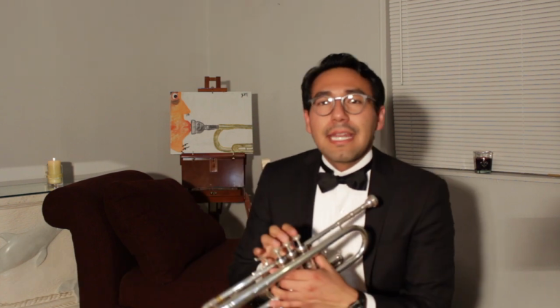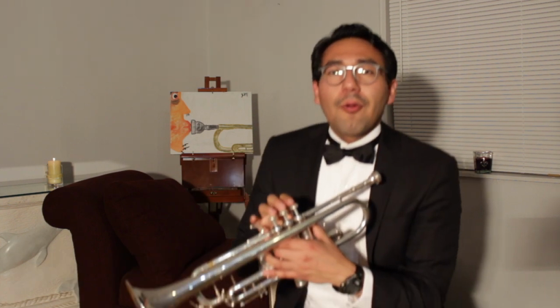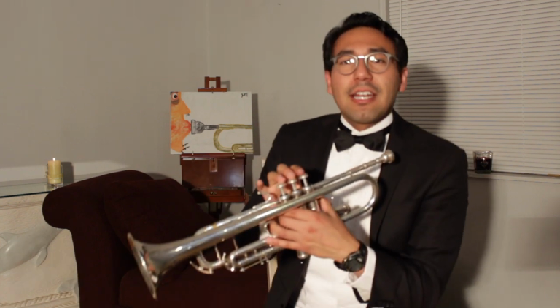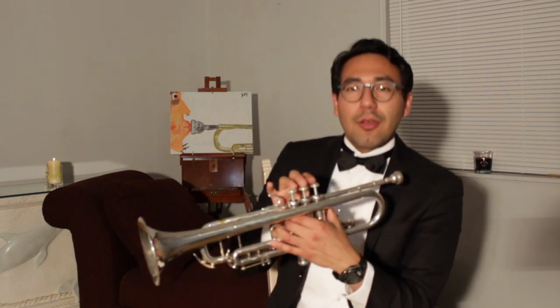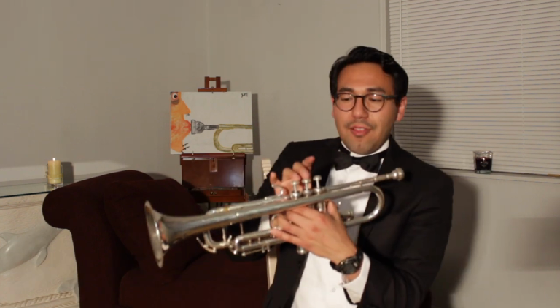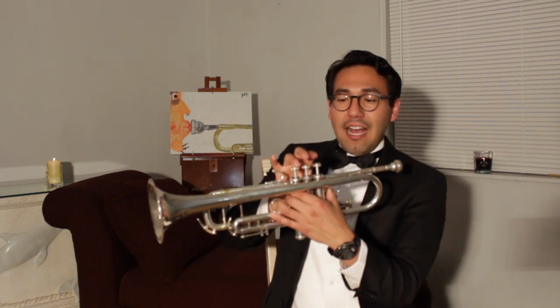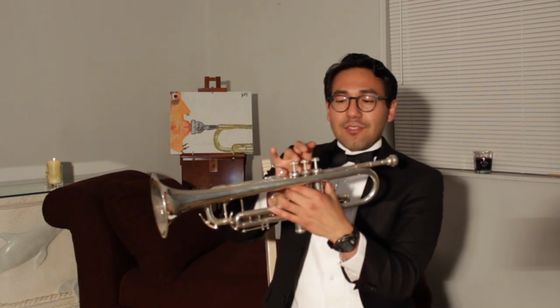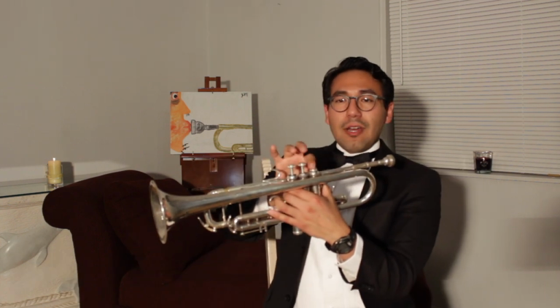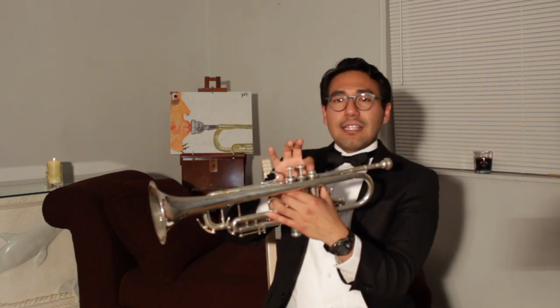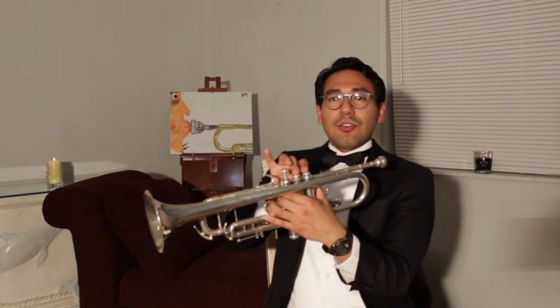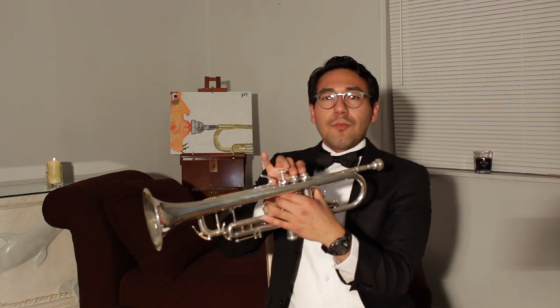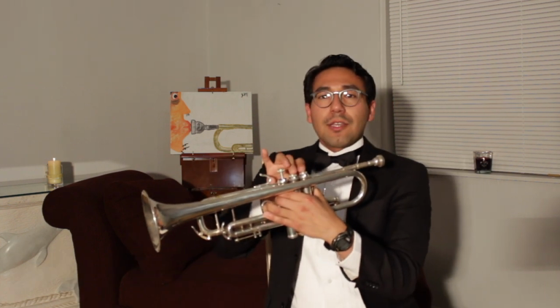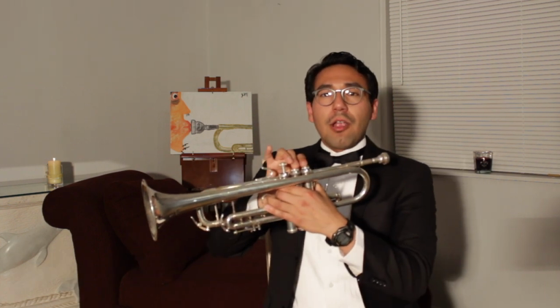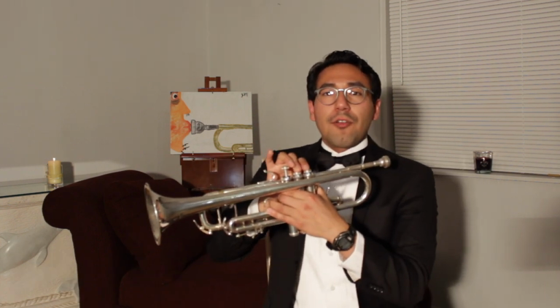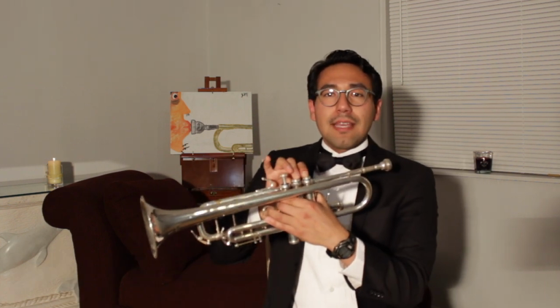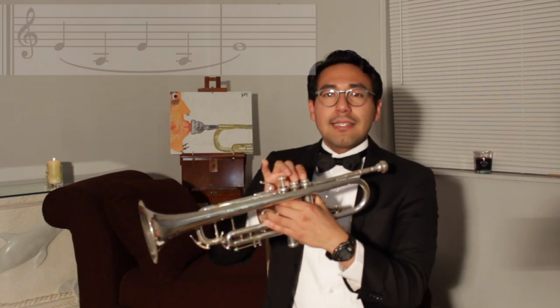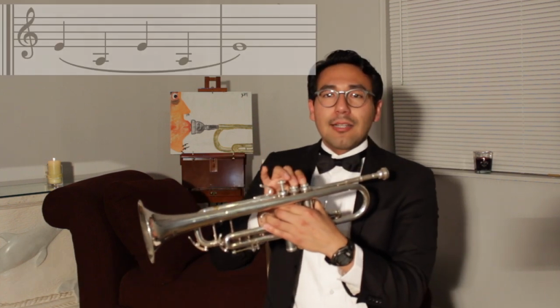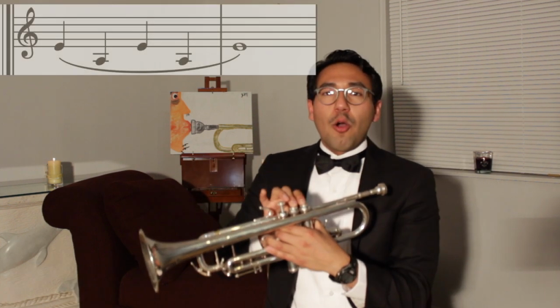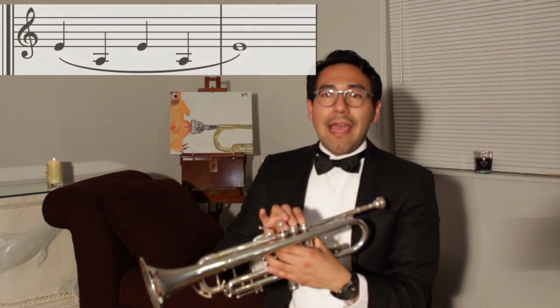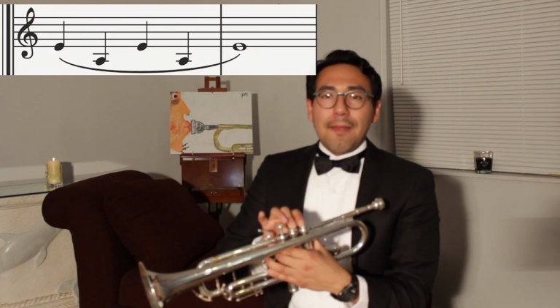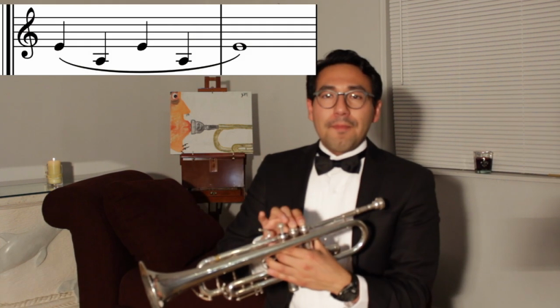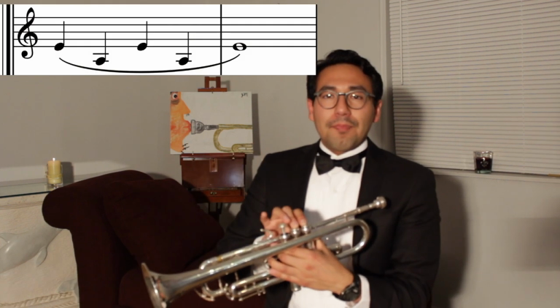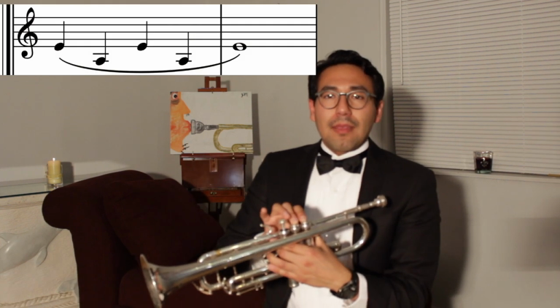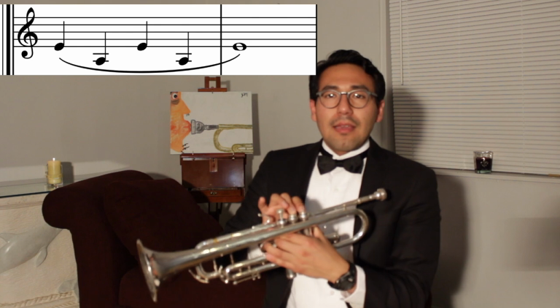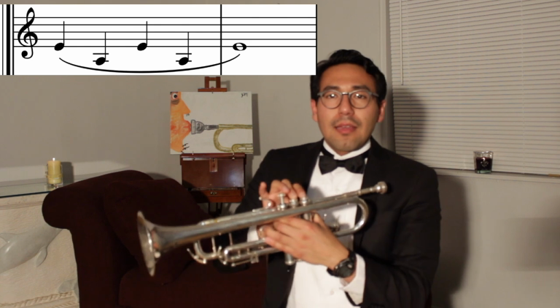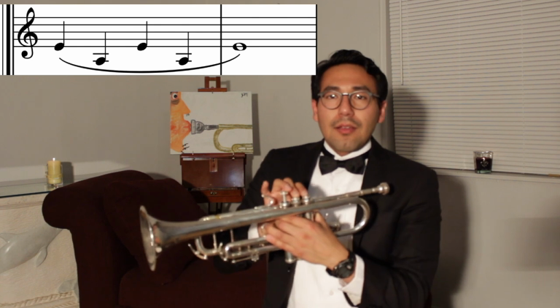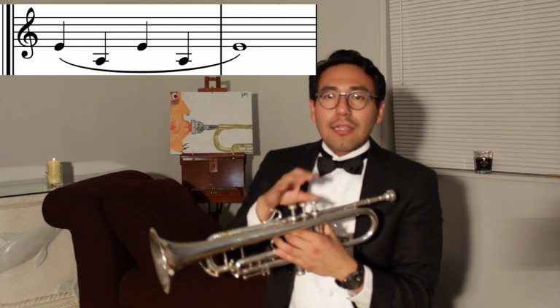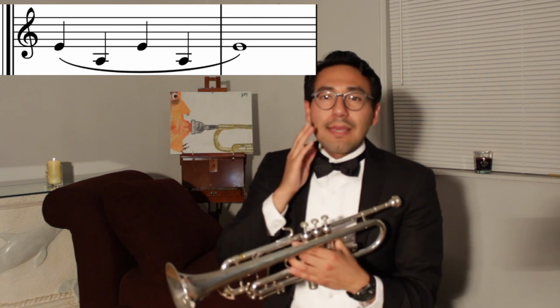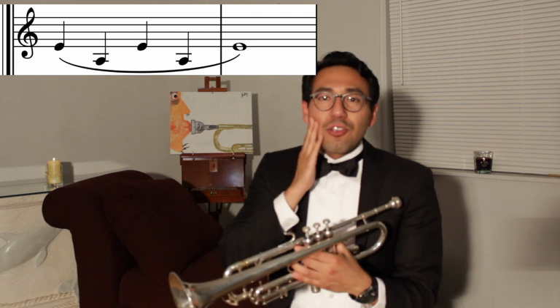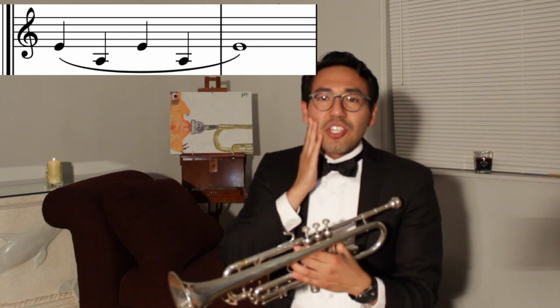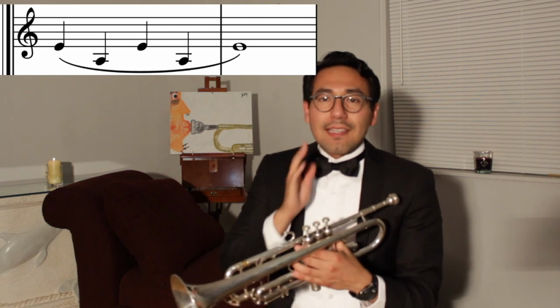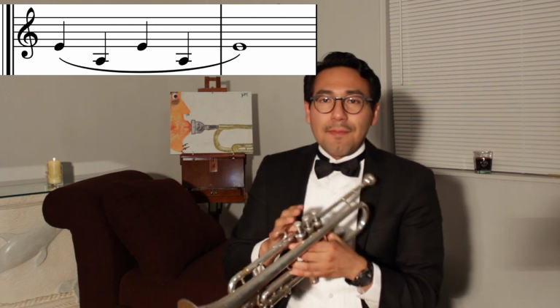Now we're going to do it with valves 1 and 2, going from E to low A. Keep your cheeks in.